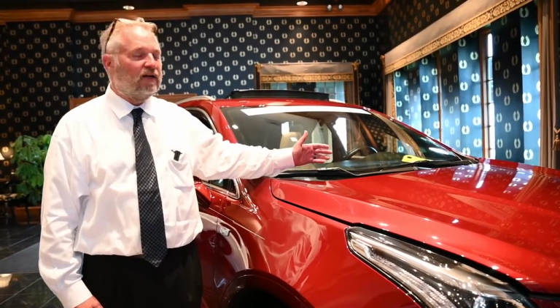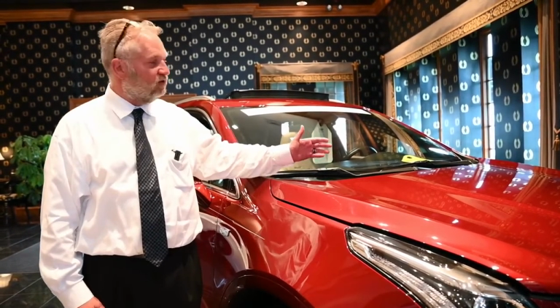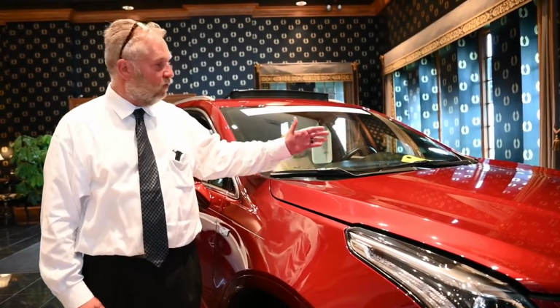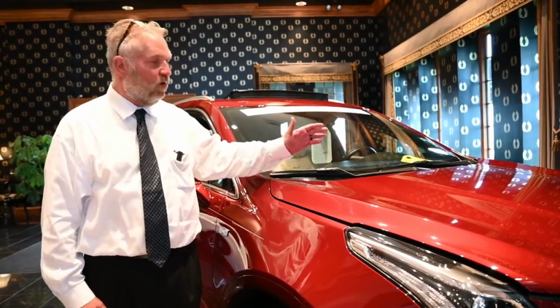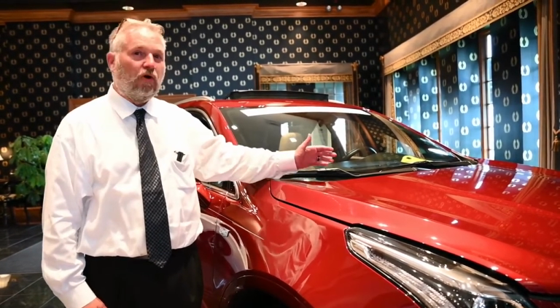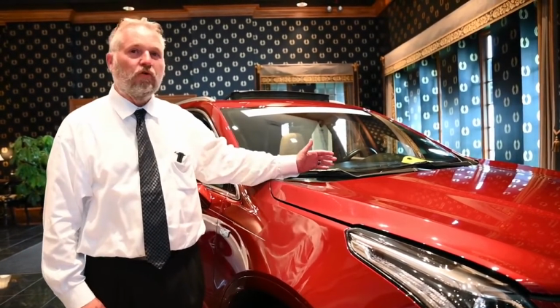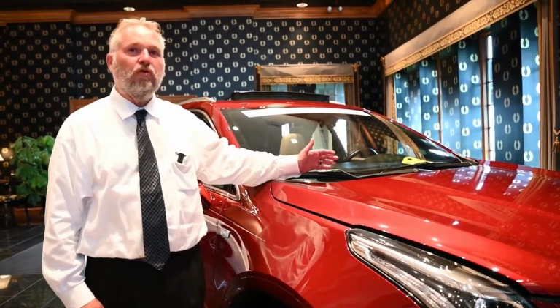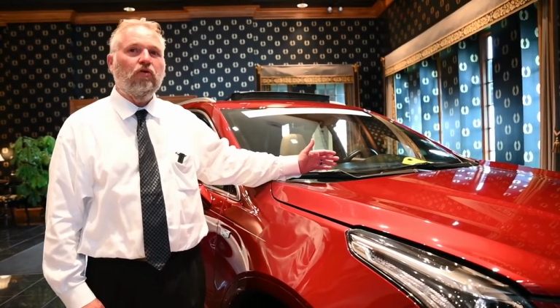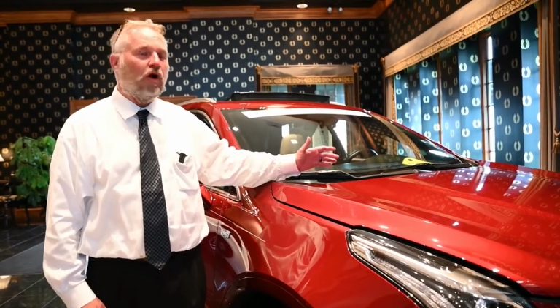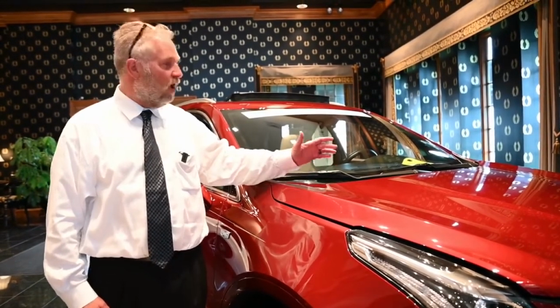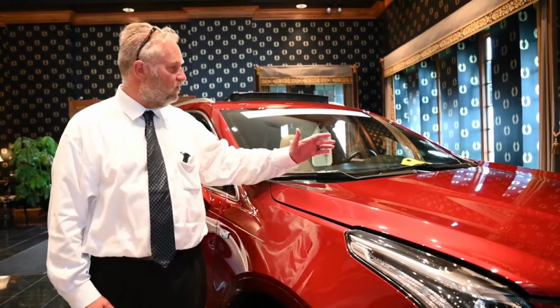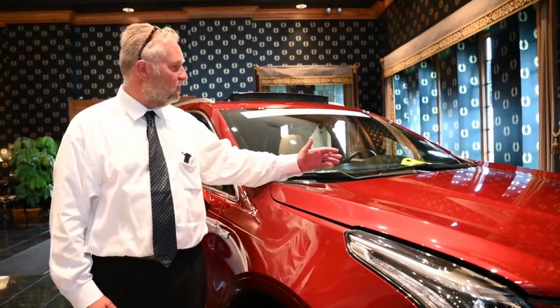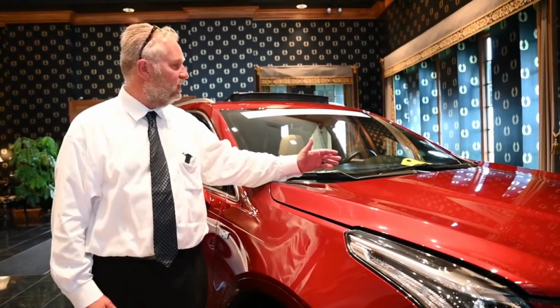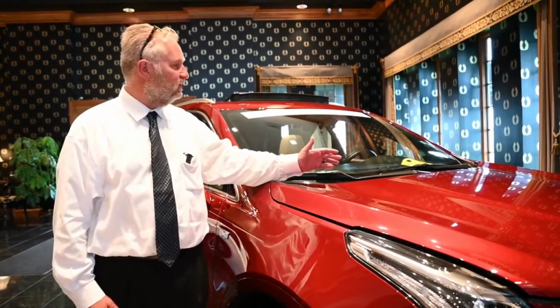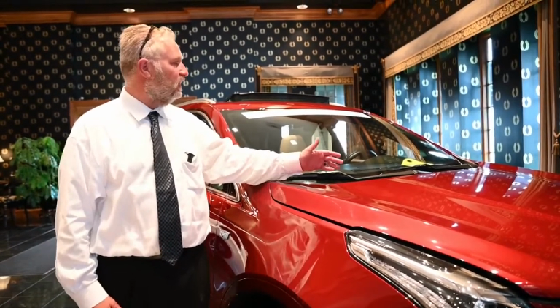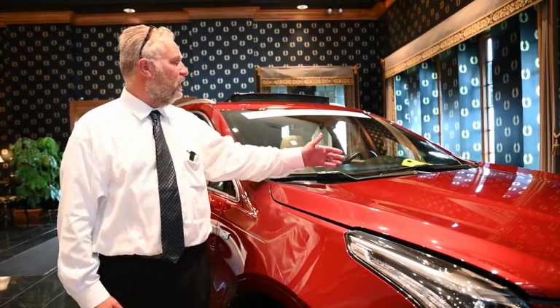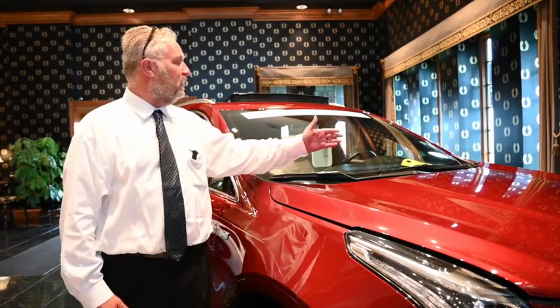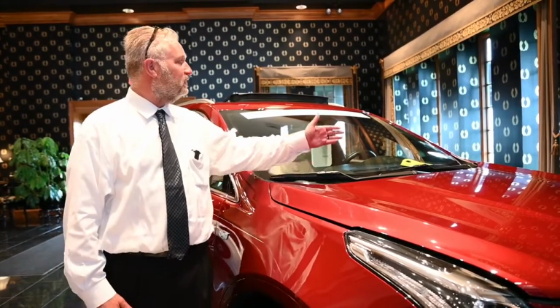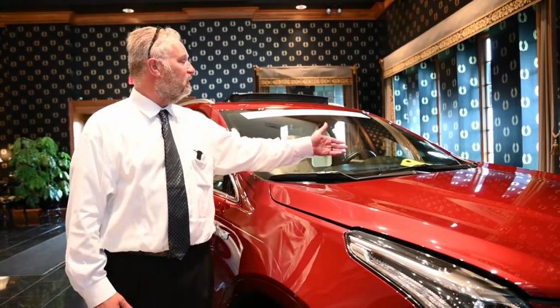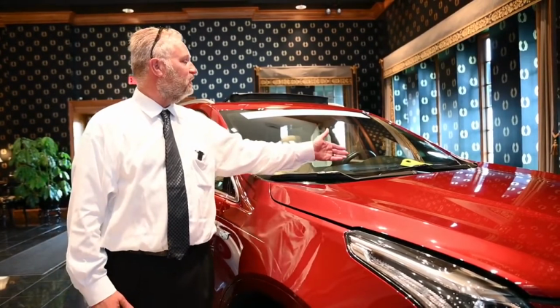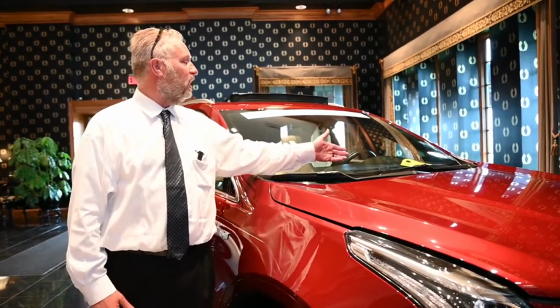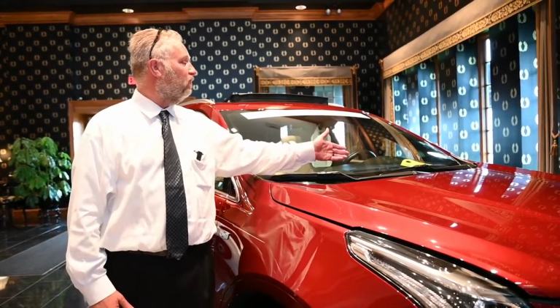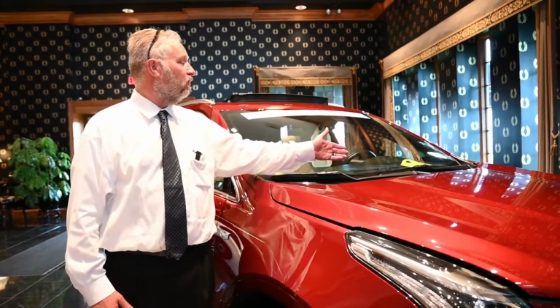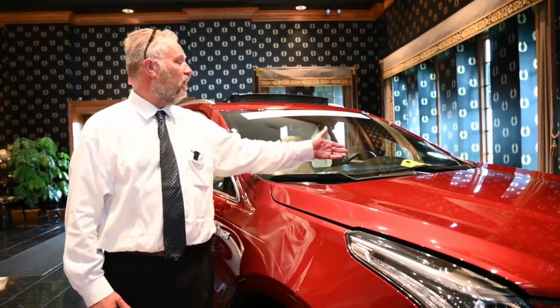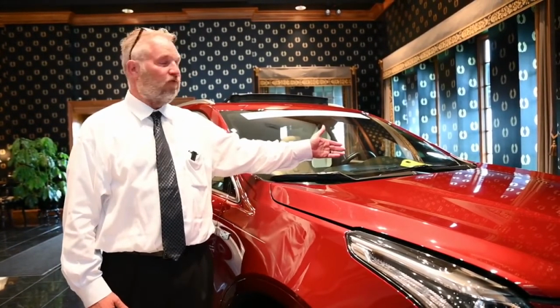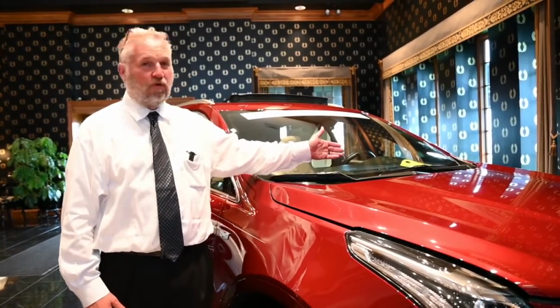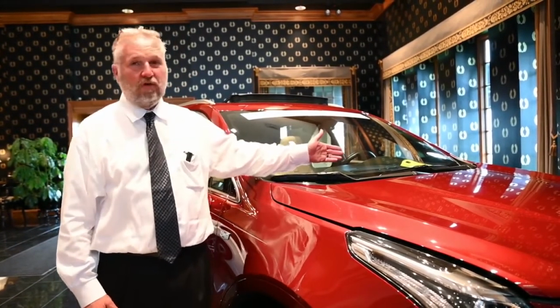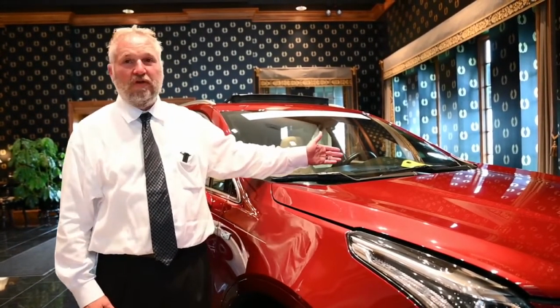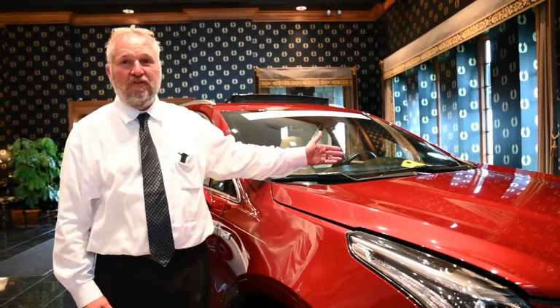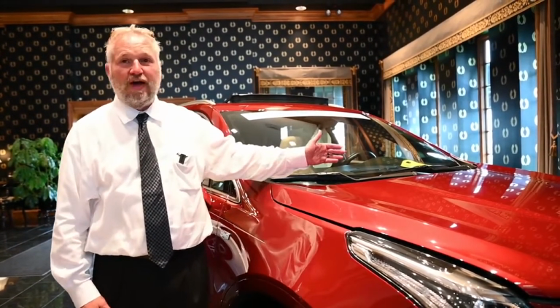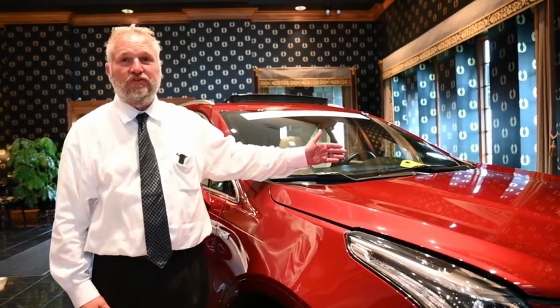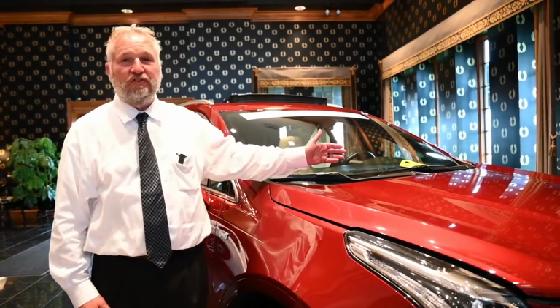It's a one owner, off-lease, and it's listed out for about $41,000.